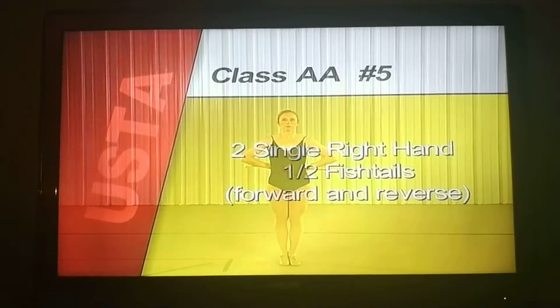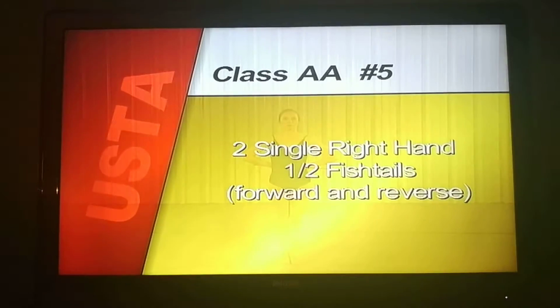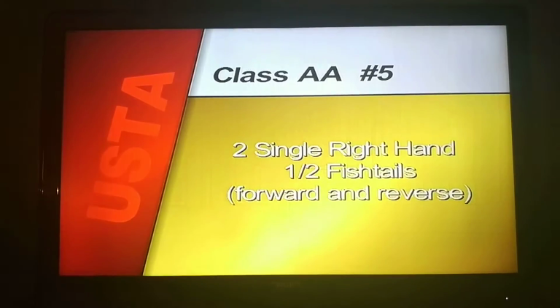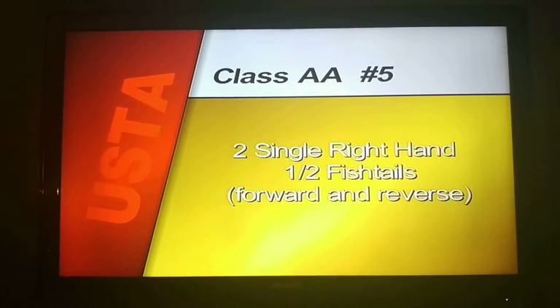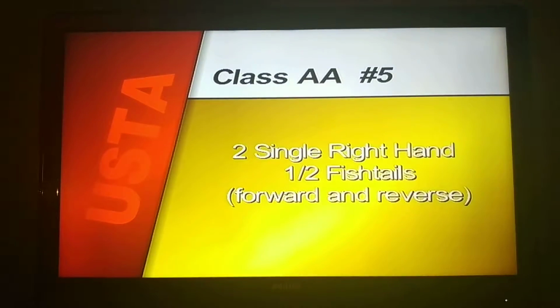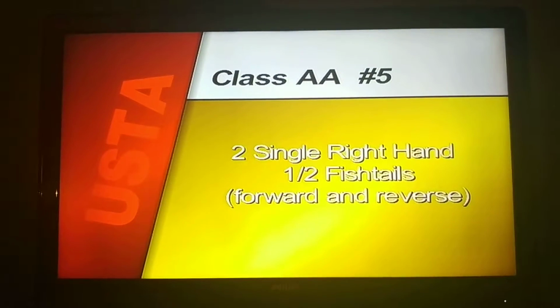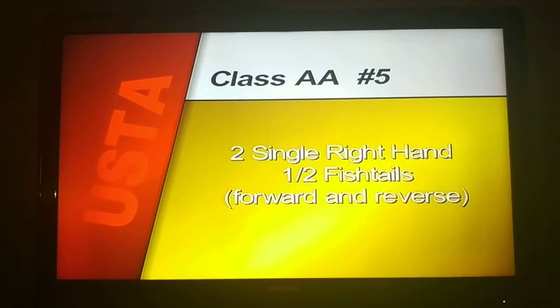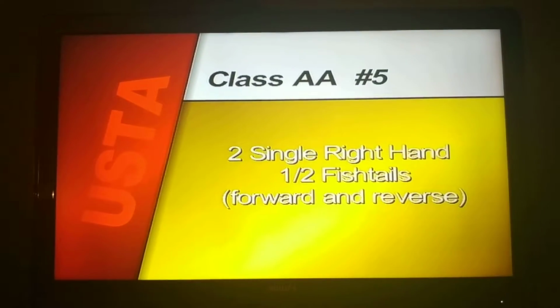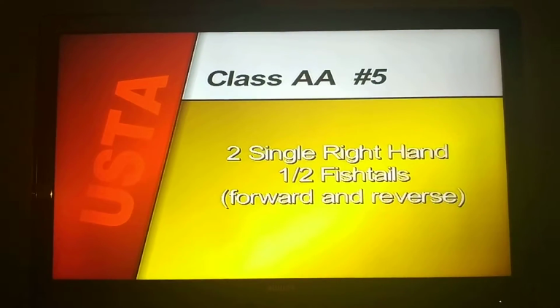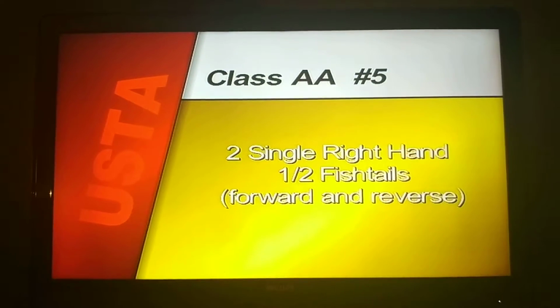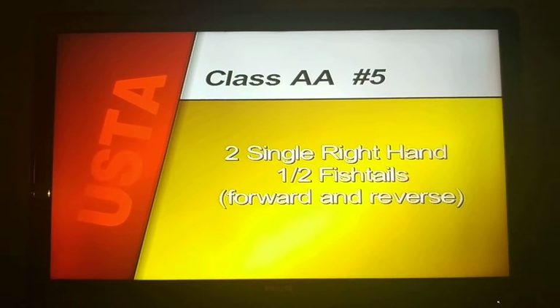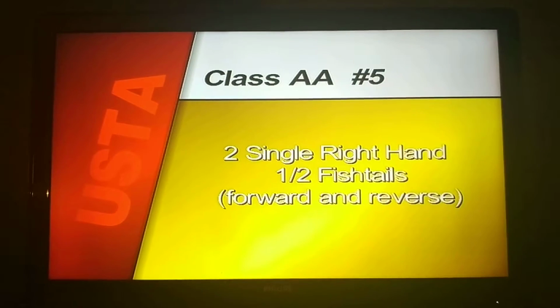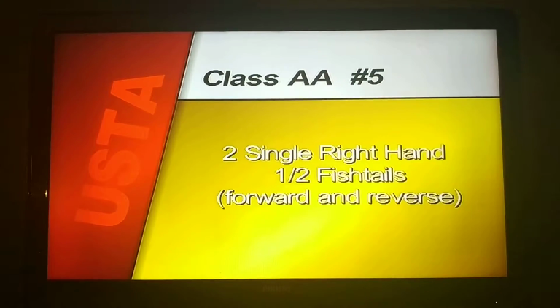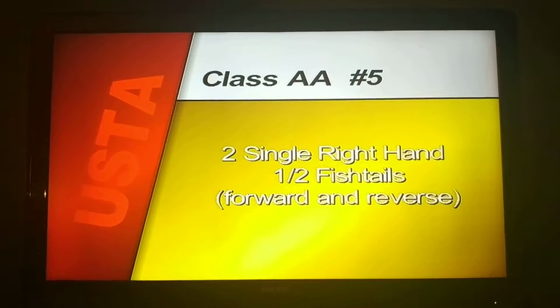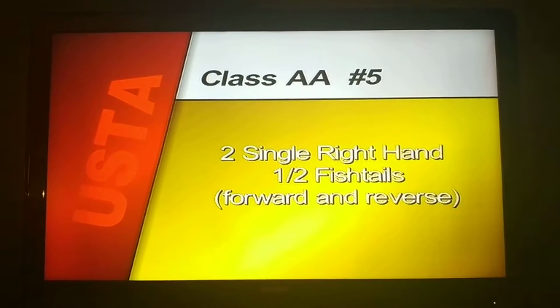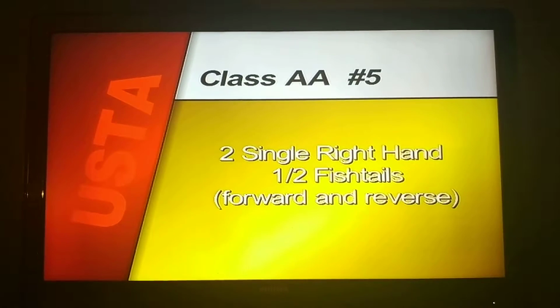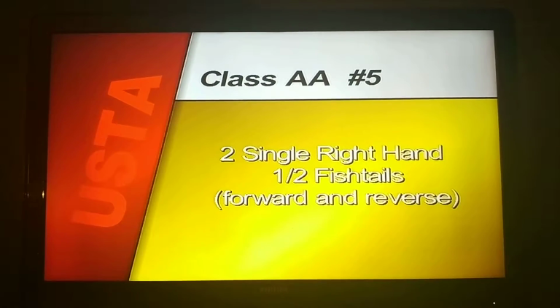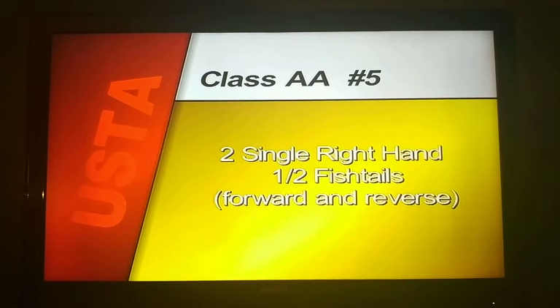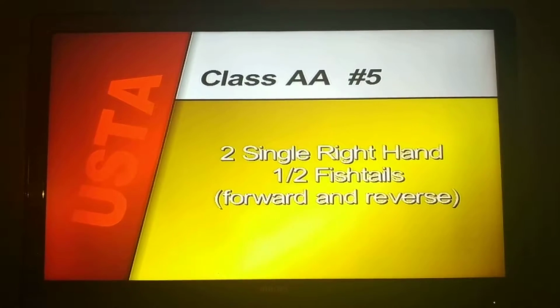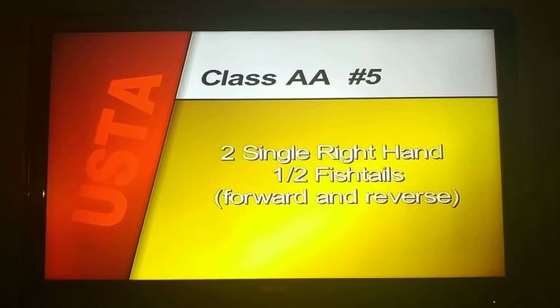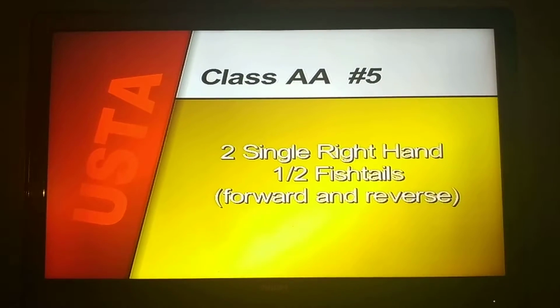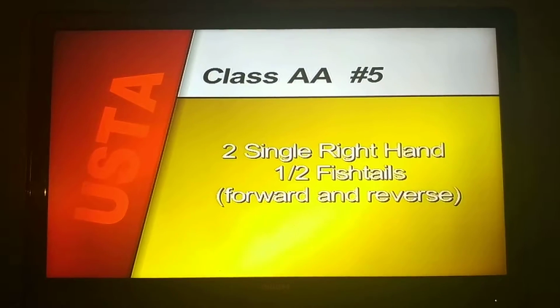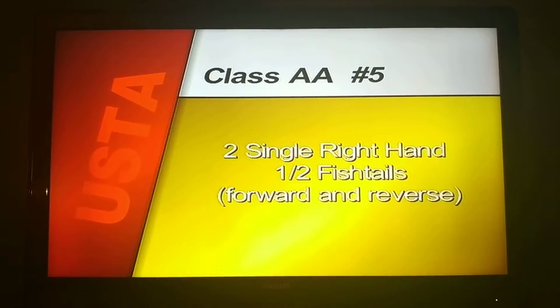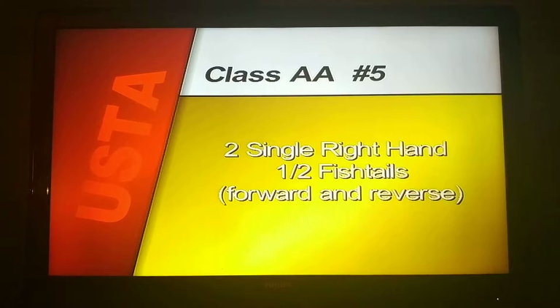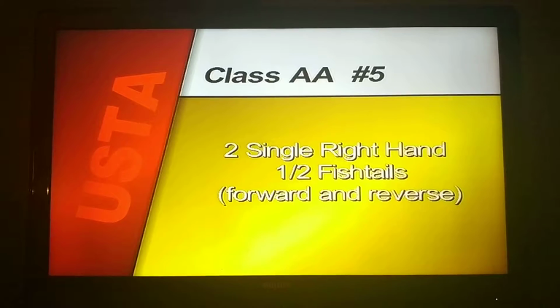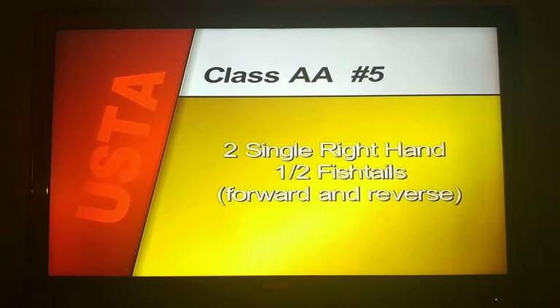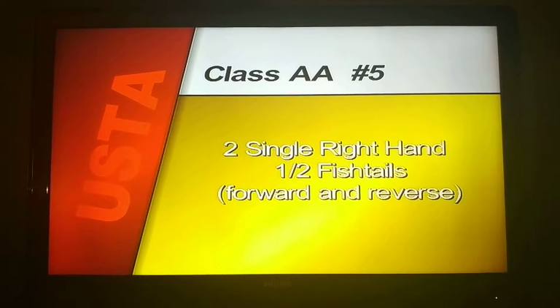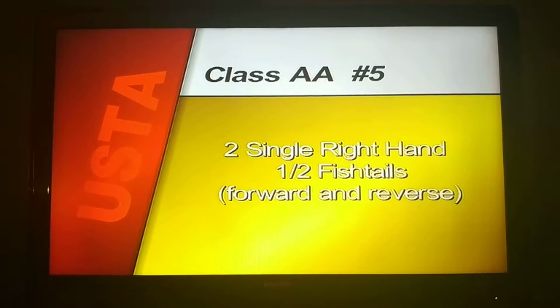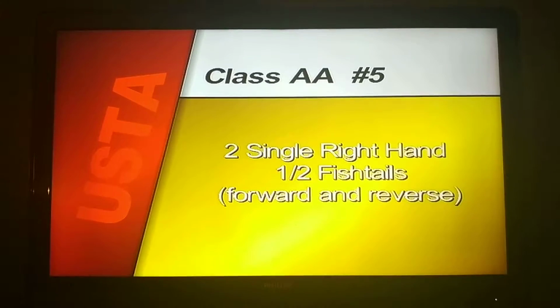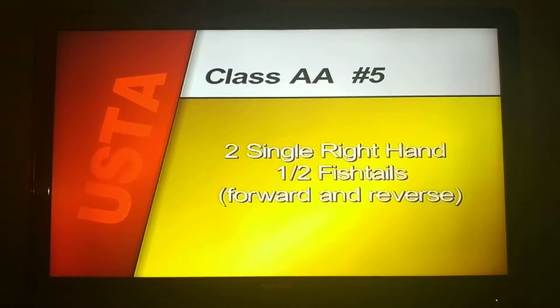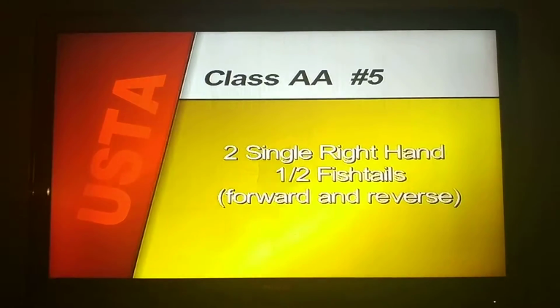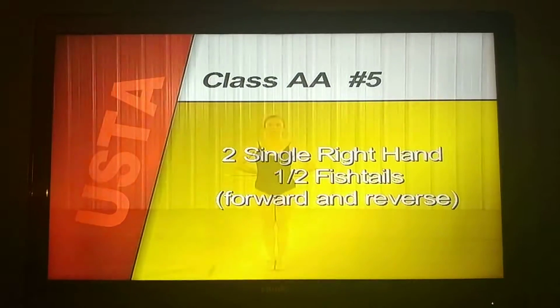Compulsory number five, two single right hand half fishtails forward and reverse begin.